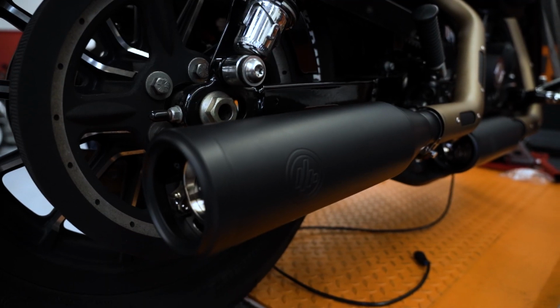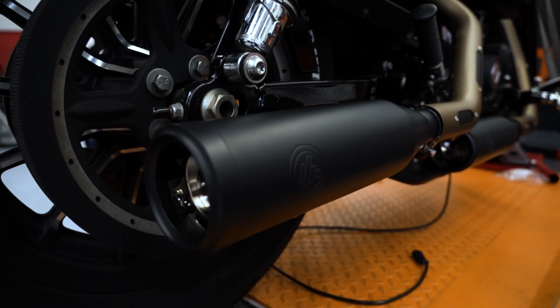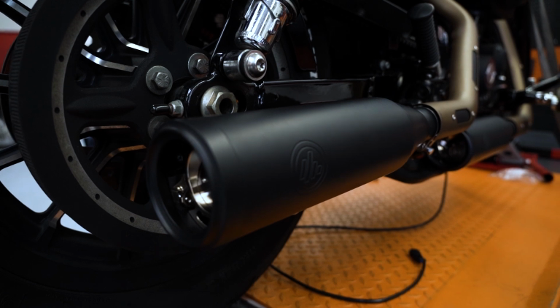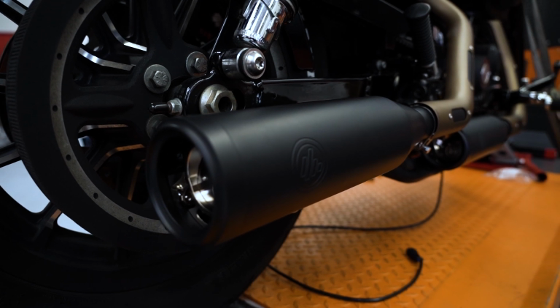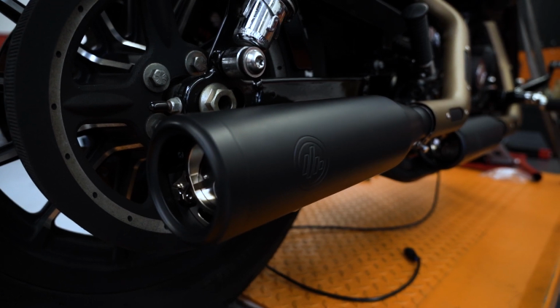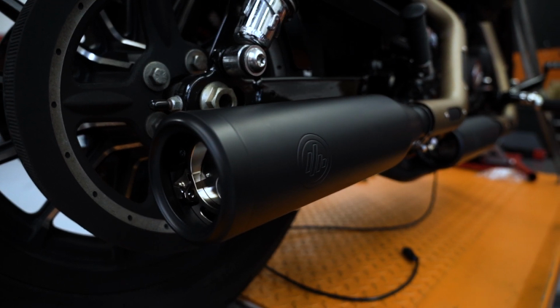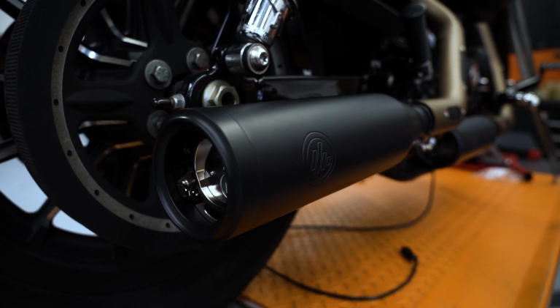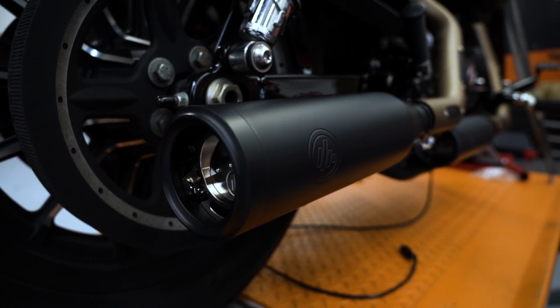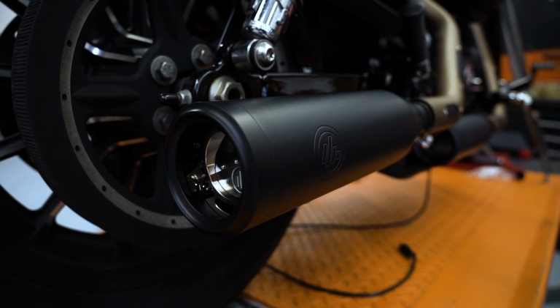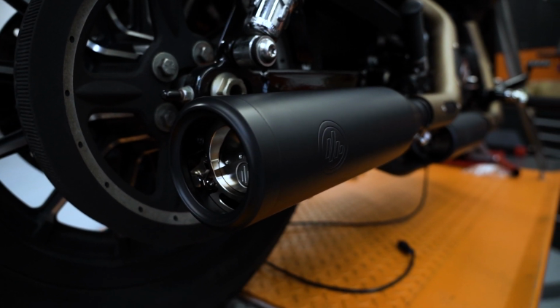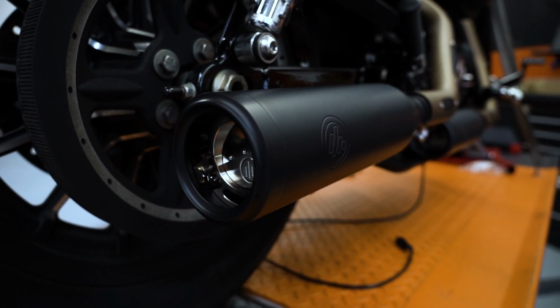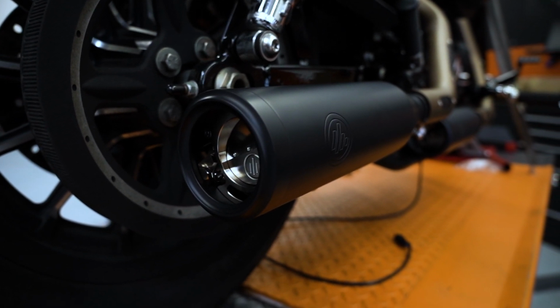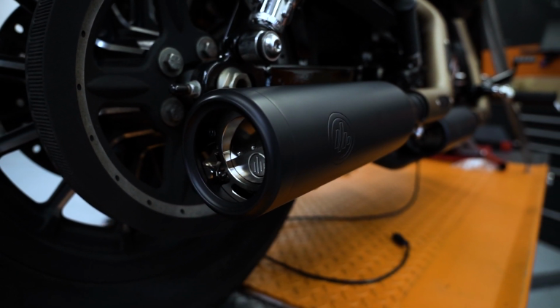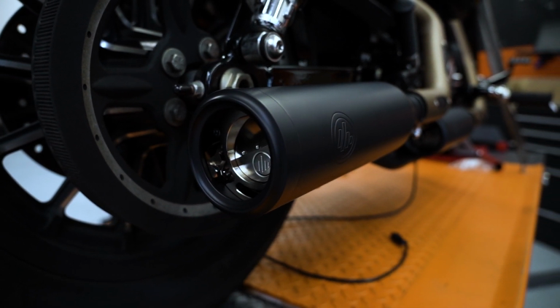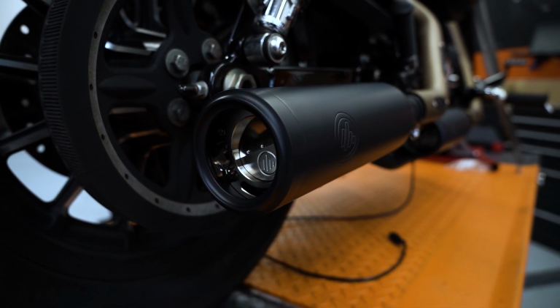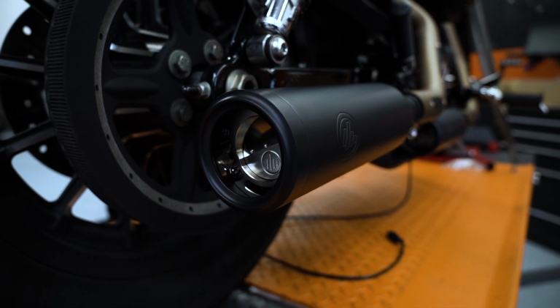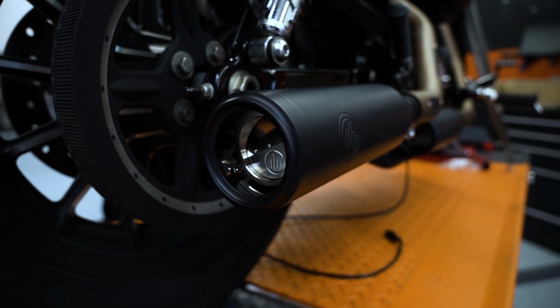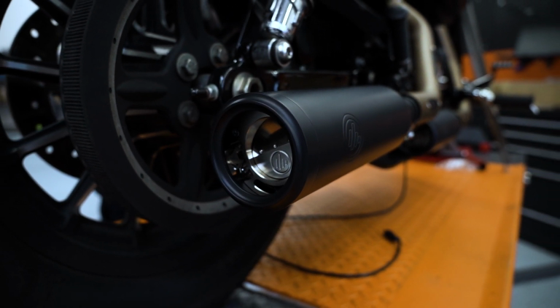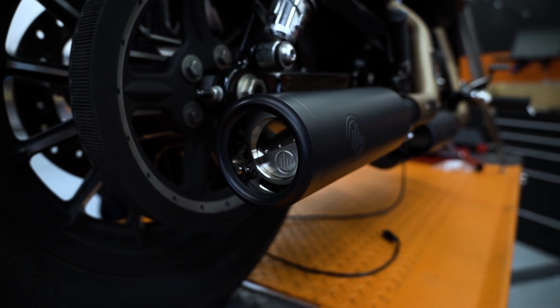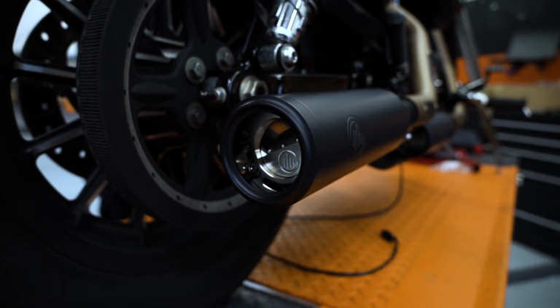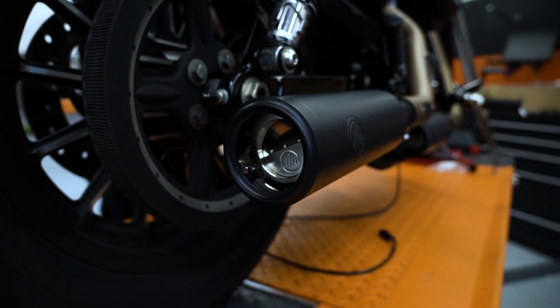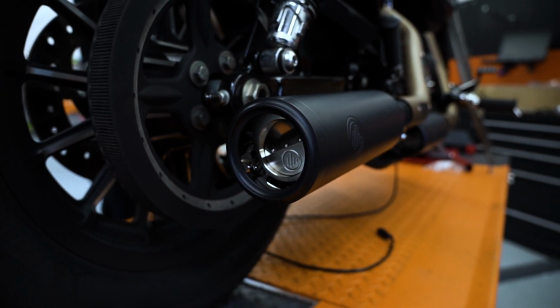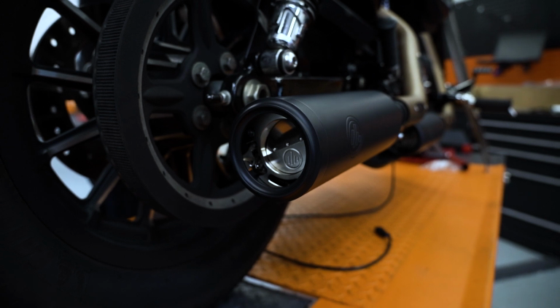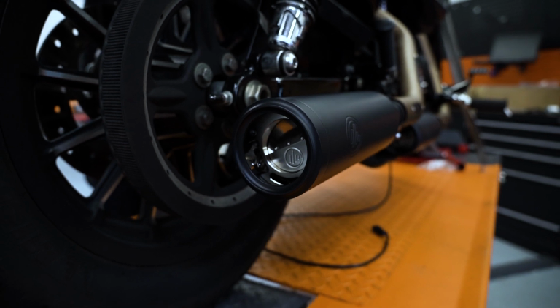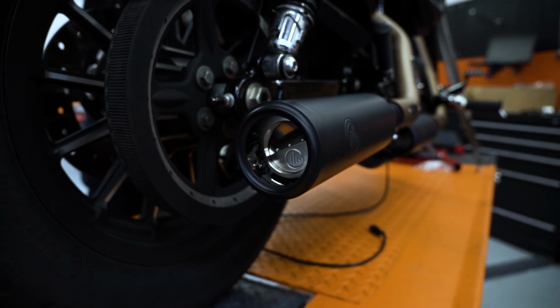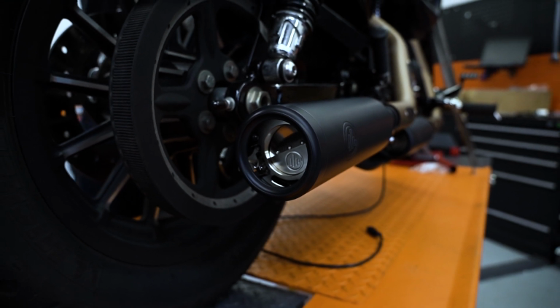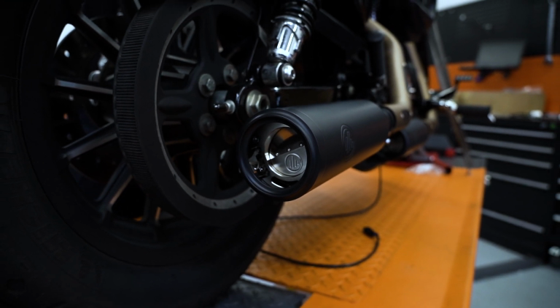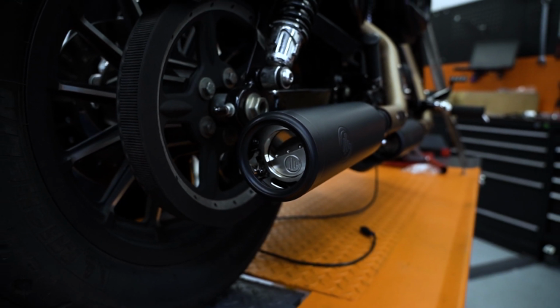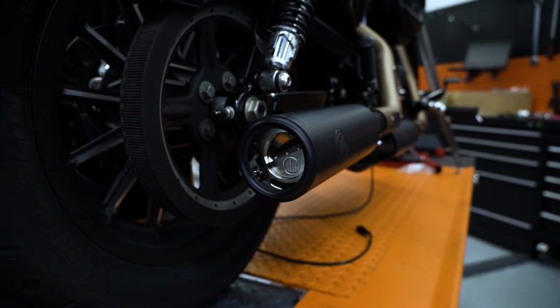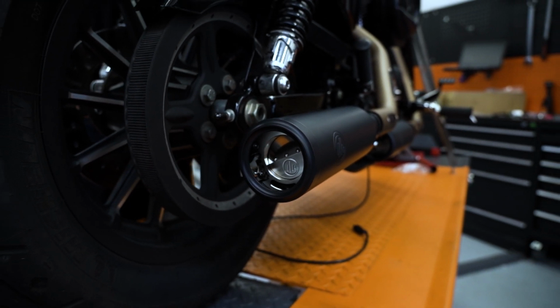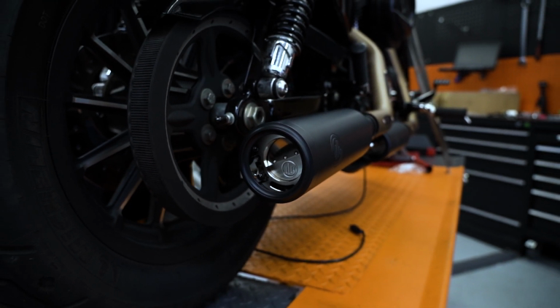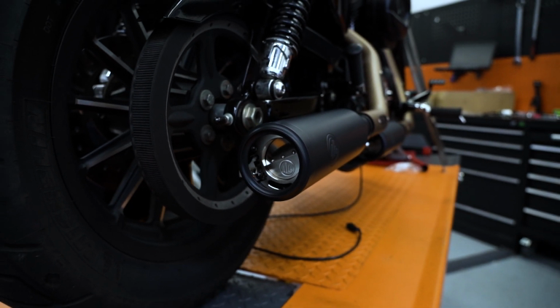Und da ist er dann. Der Moment, wenn man sein eigenes Bike mit den neuen Endtöpfen zum ersten Mal sieht. Ich fand's mega, mega geil.